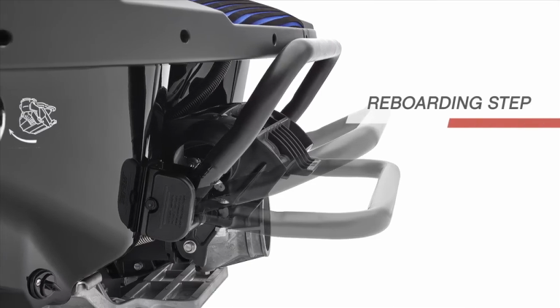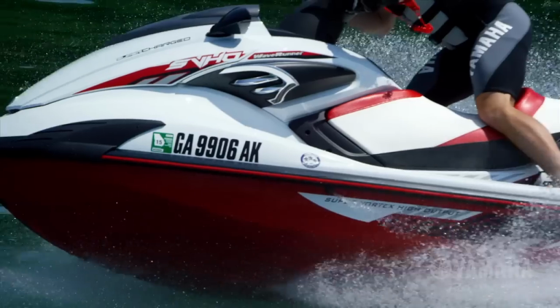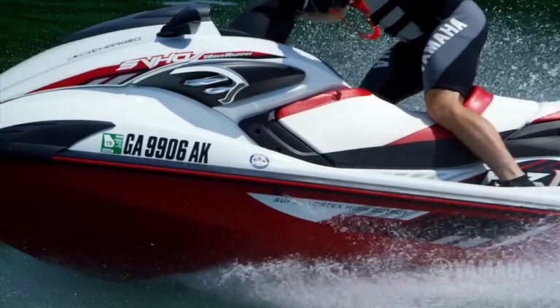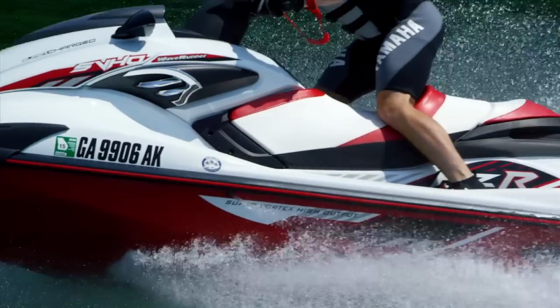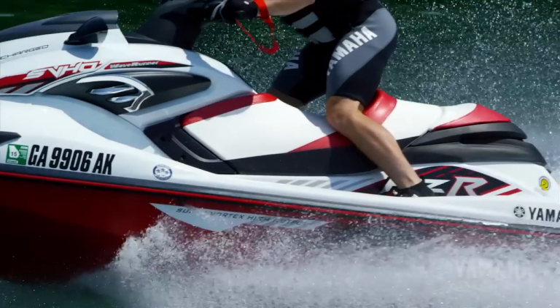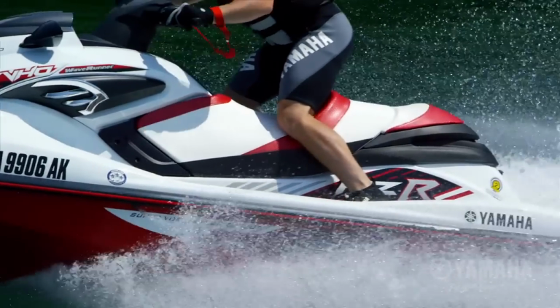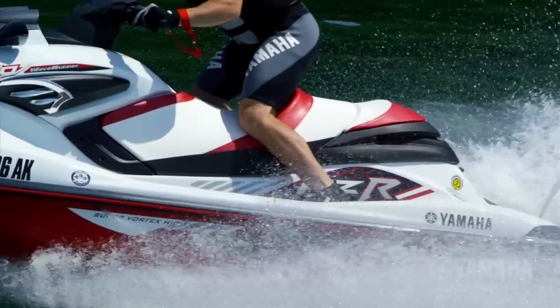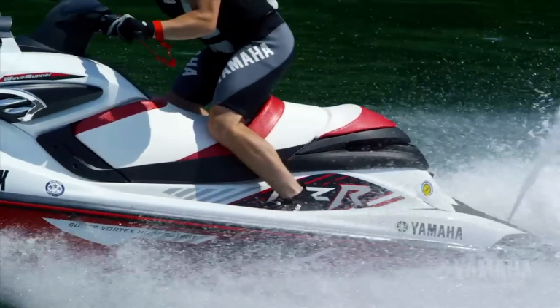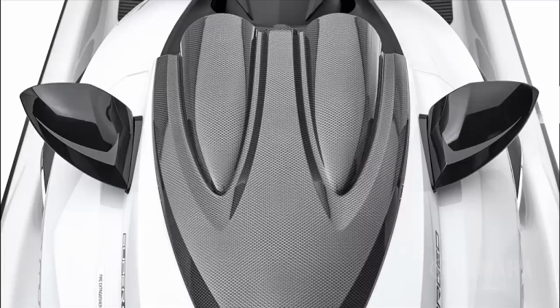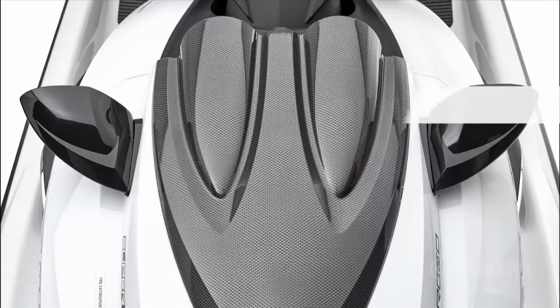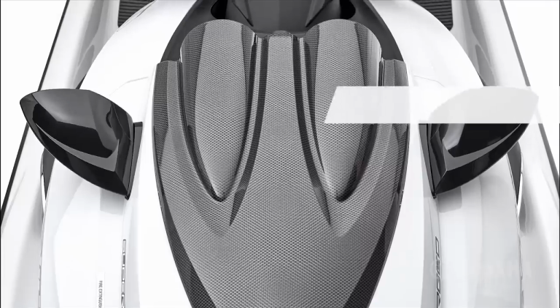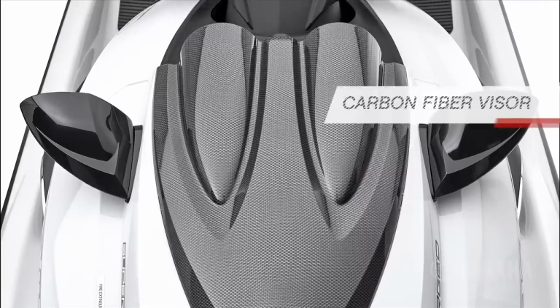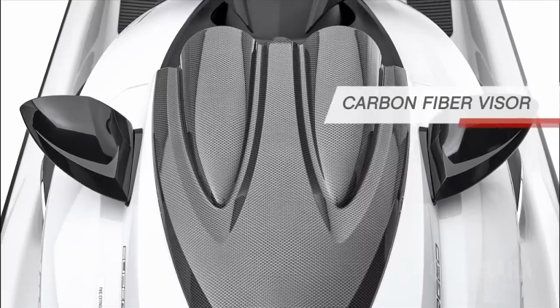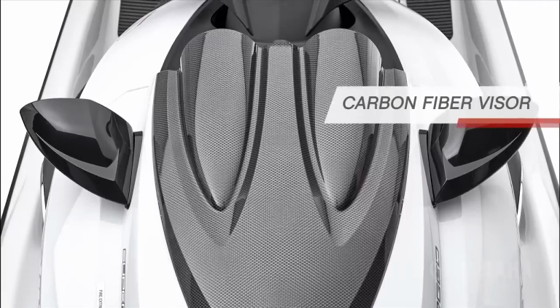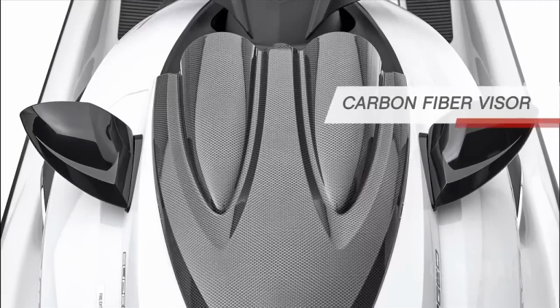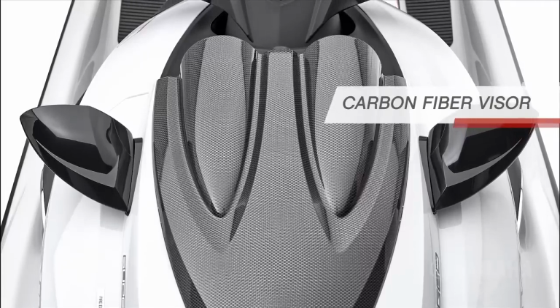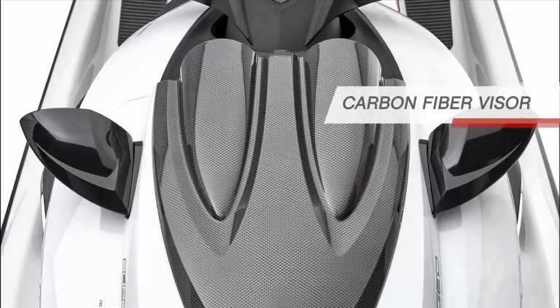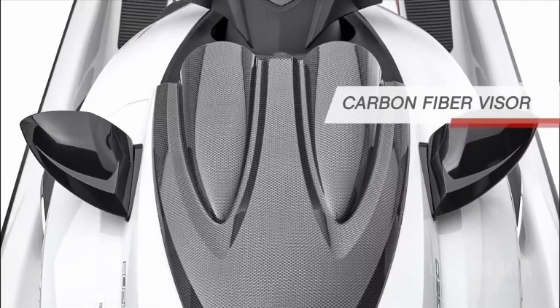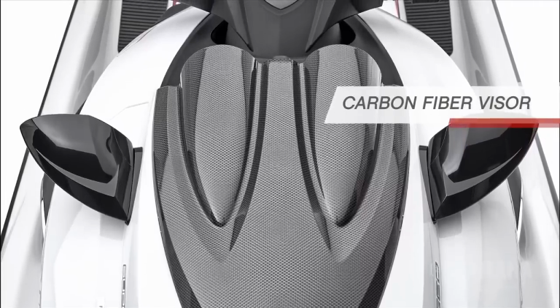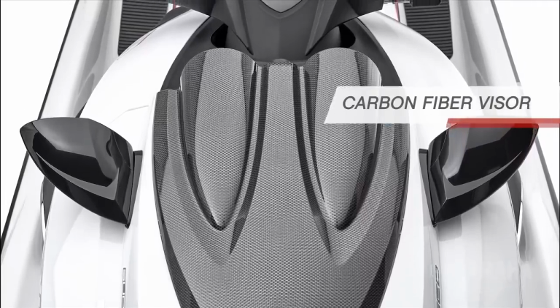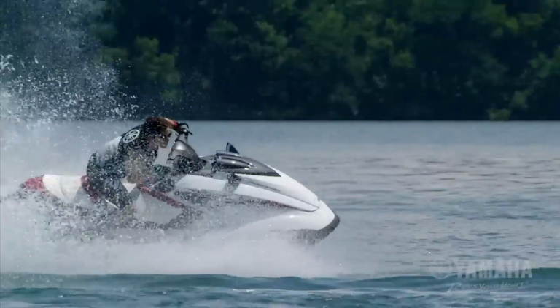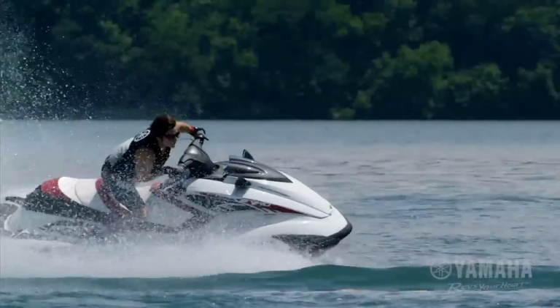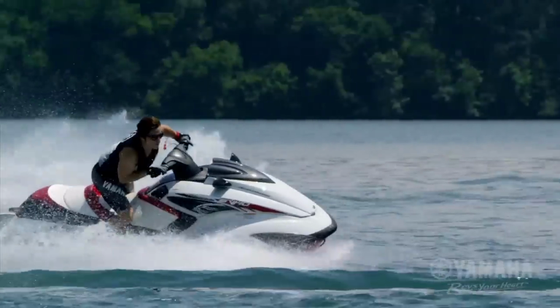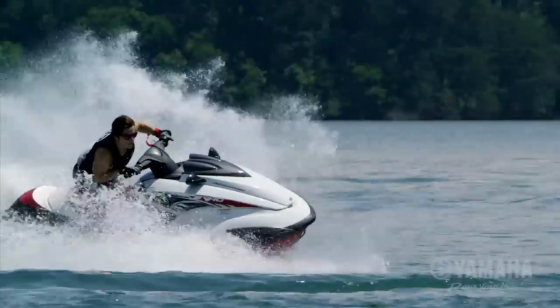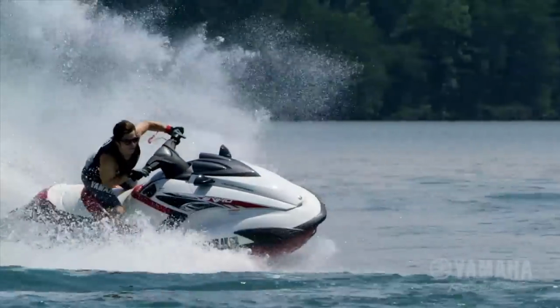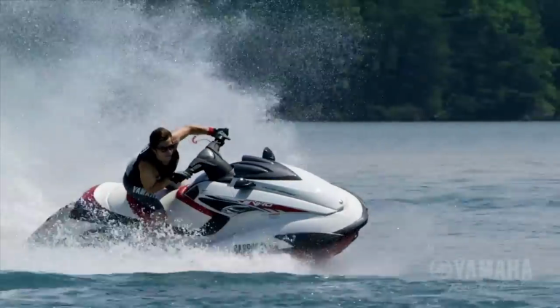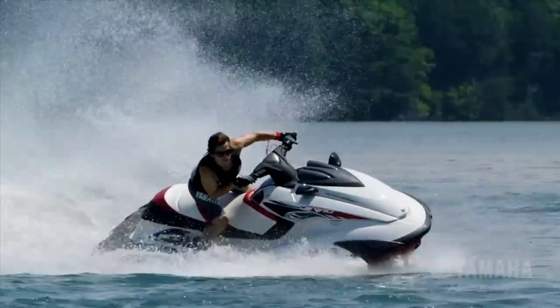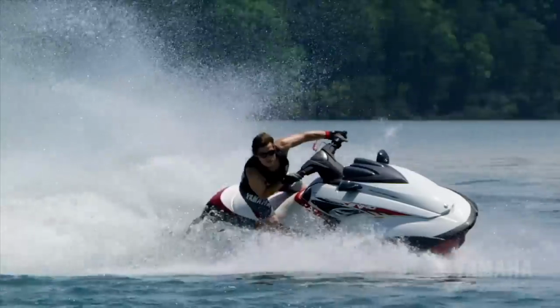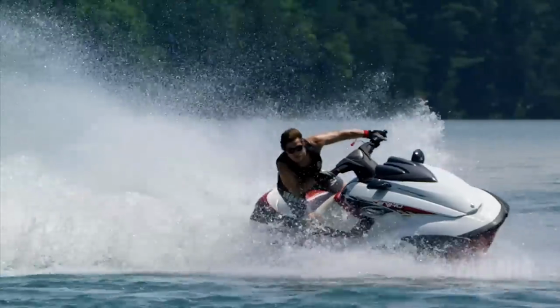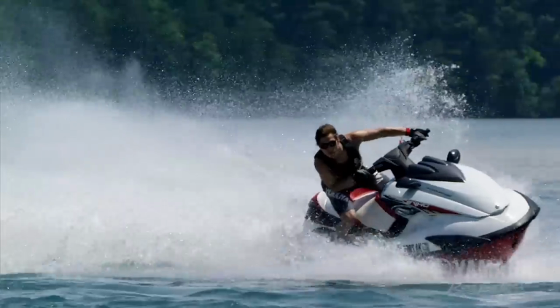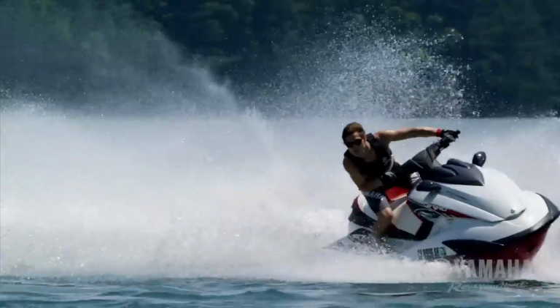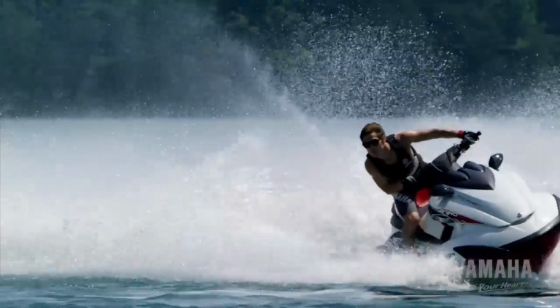Race-inspired graphics. A water-dipped carbon fiber visor. And an ergonomic step-up seat on the FZR.